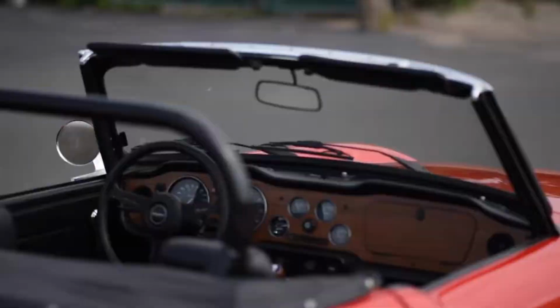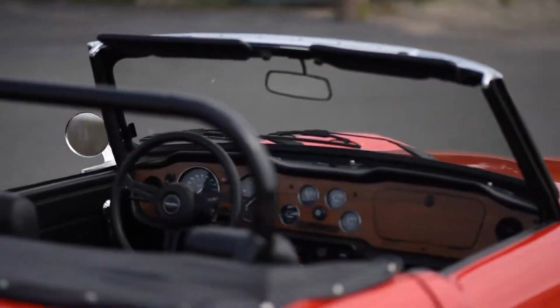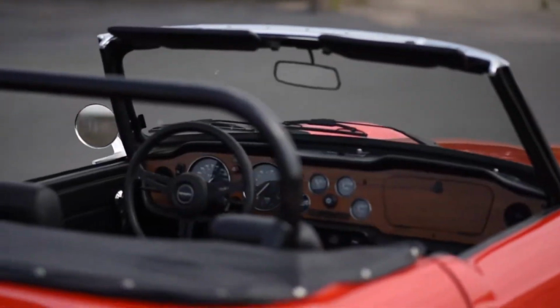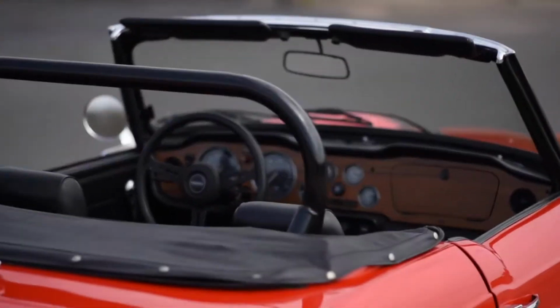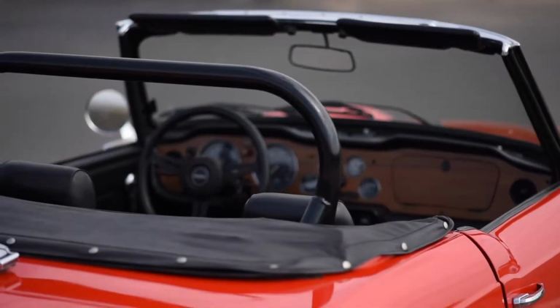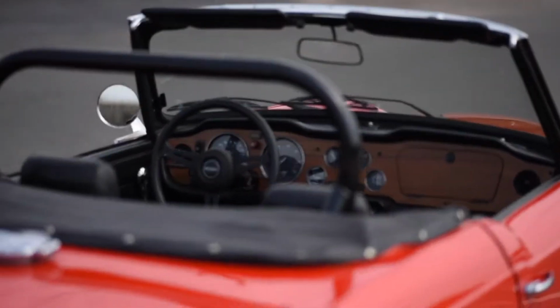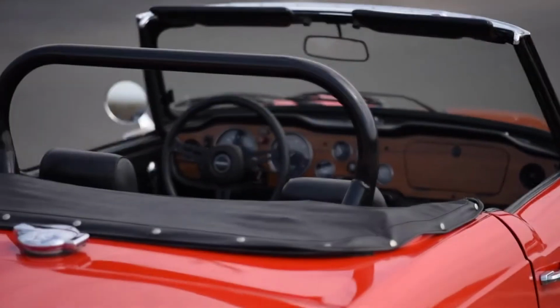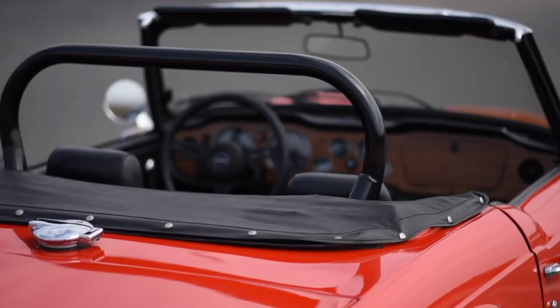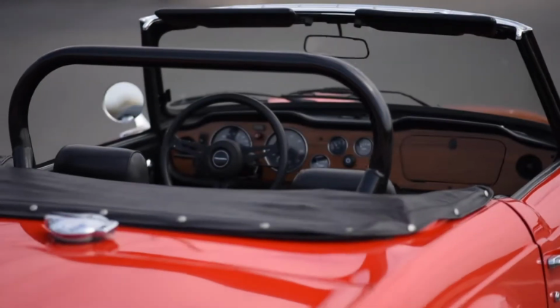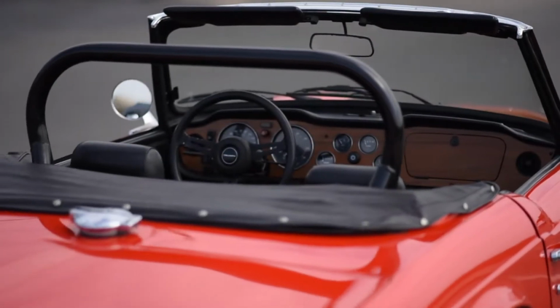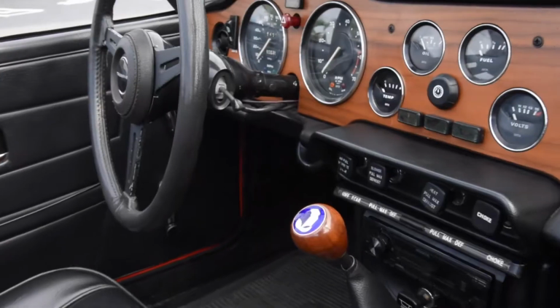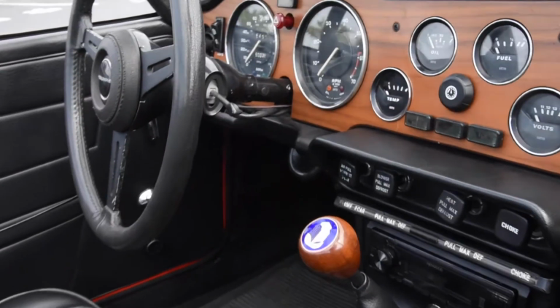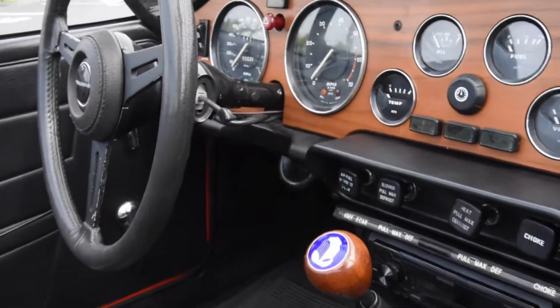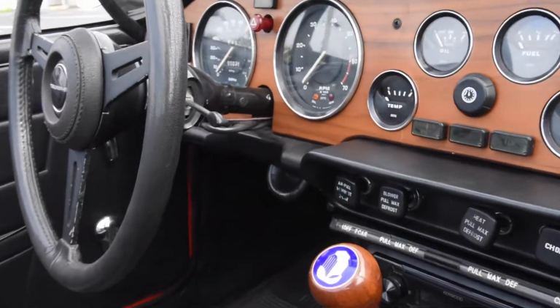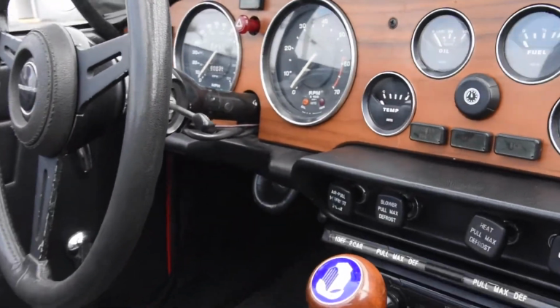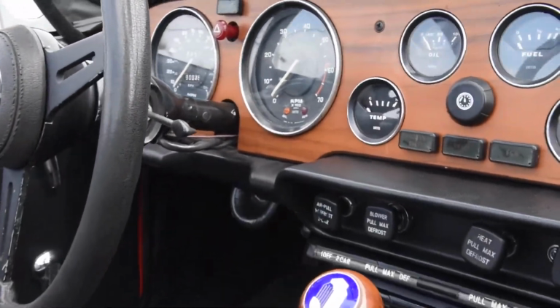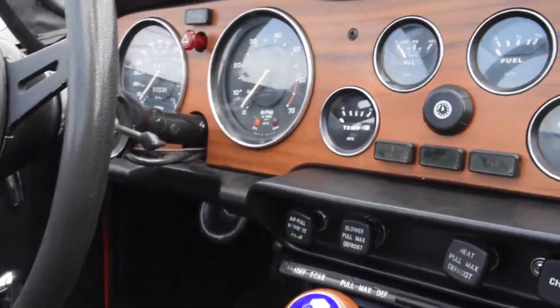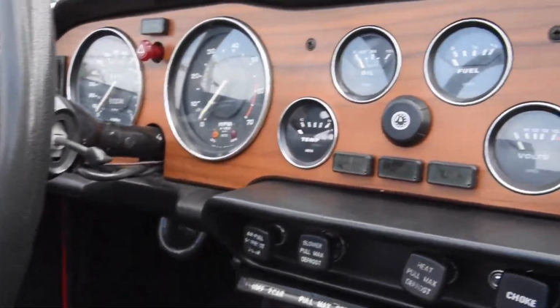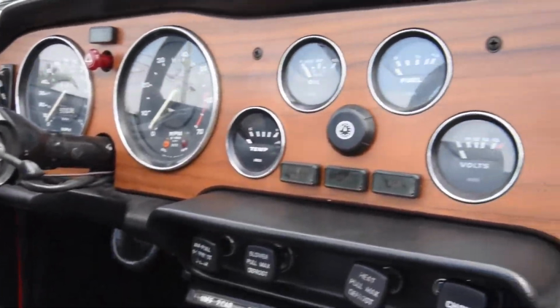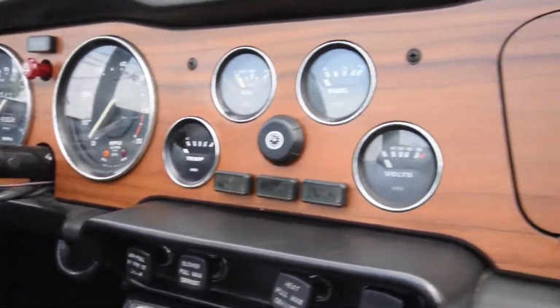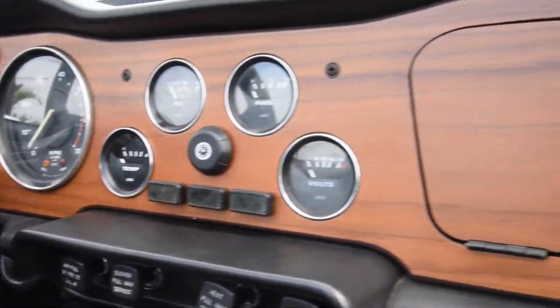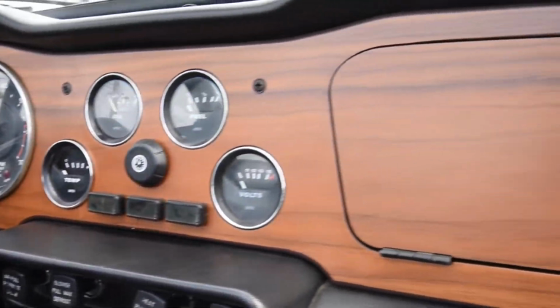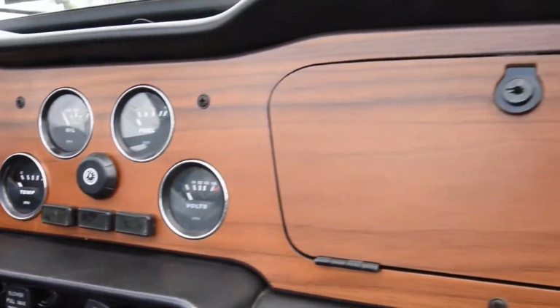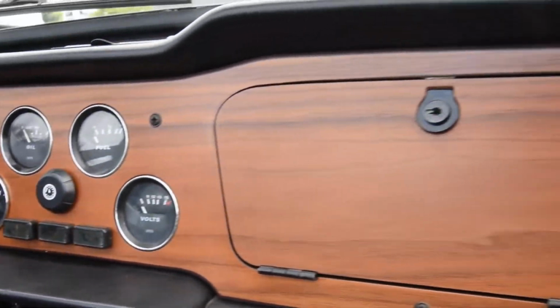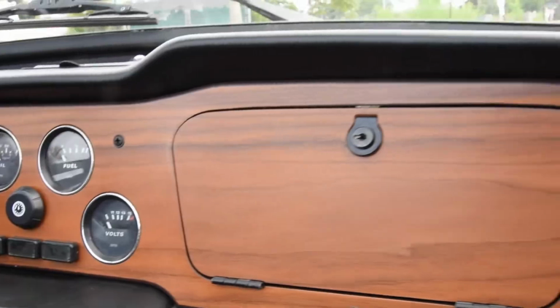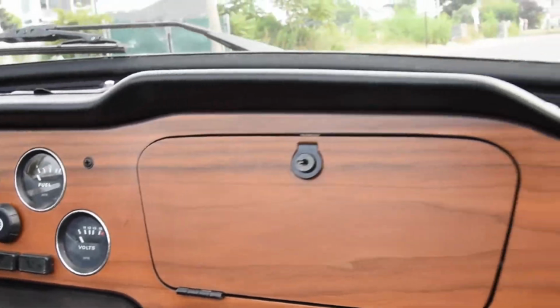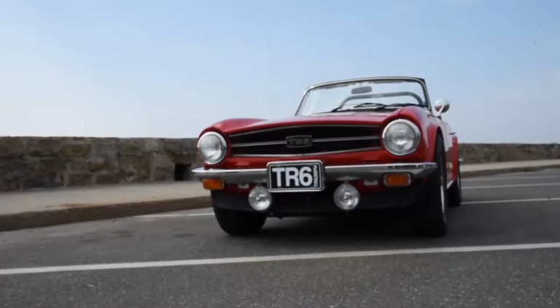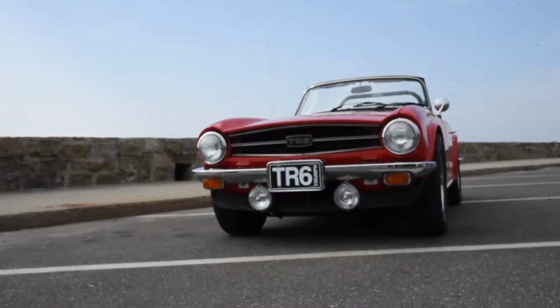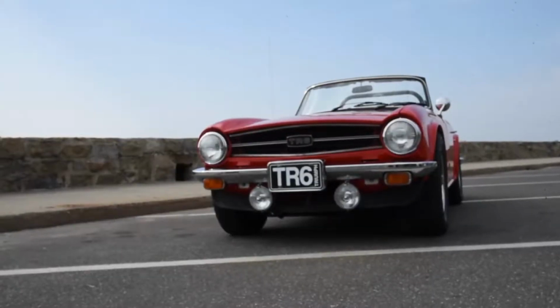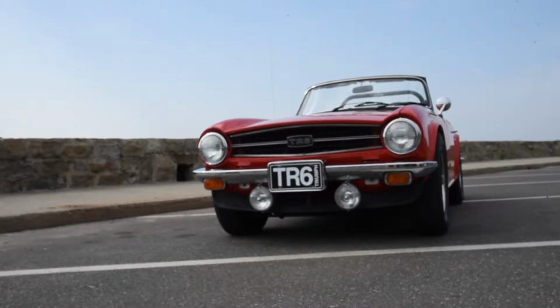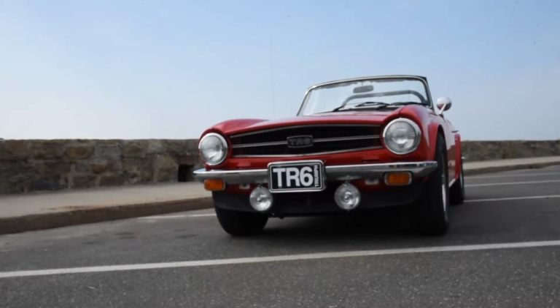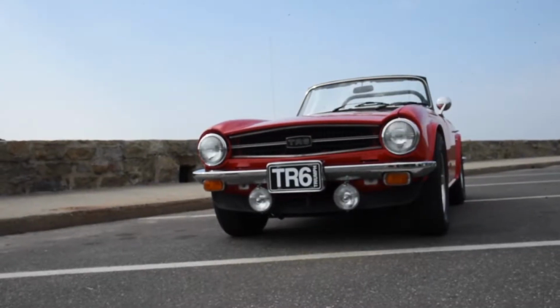This TR6 comes with a roll bar and the instrument panel looks brilliant. What do you say we take it for a drive?